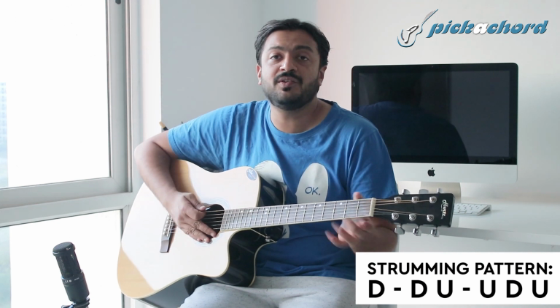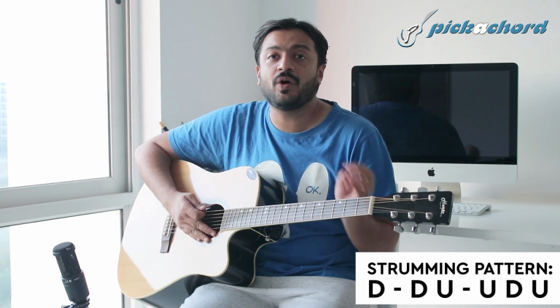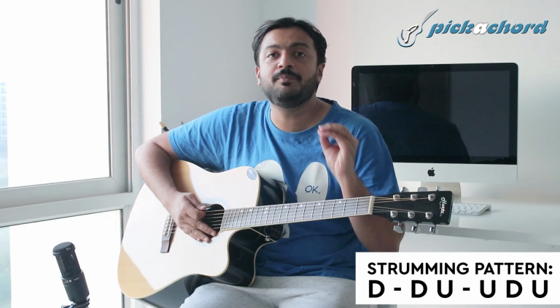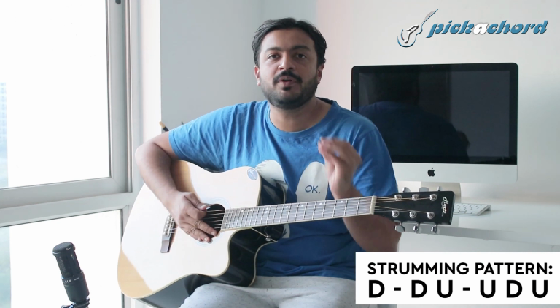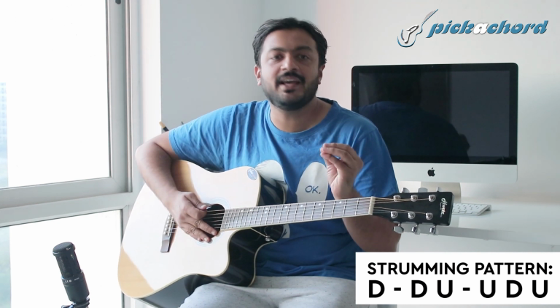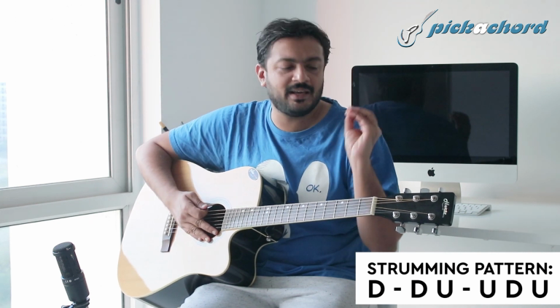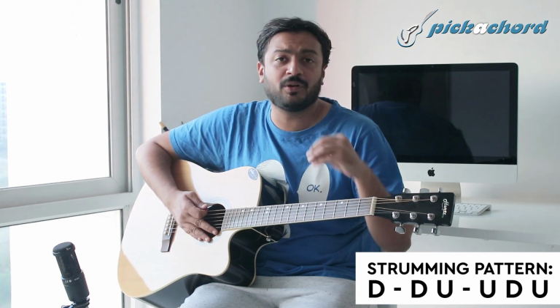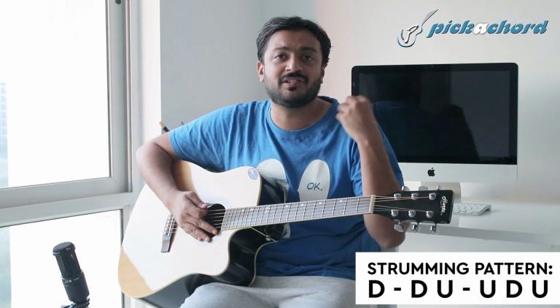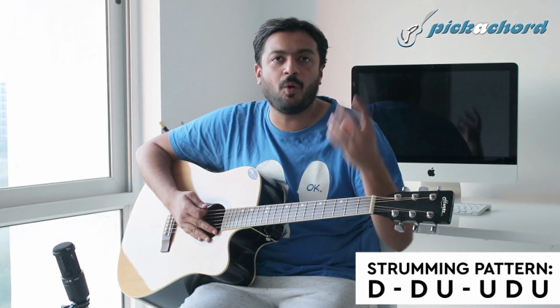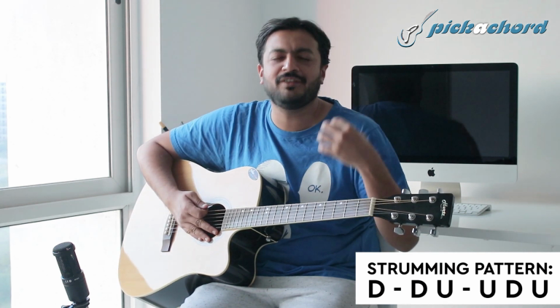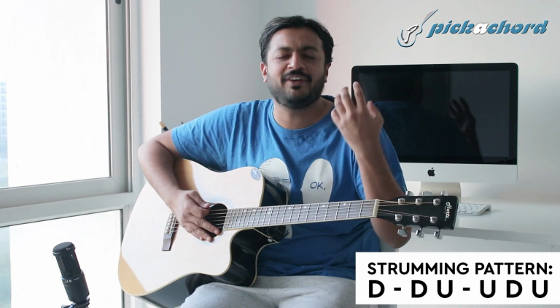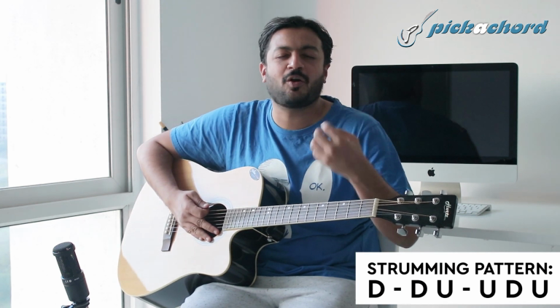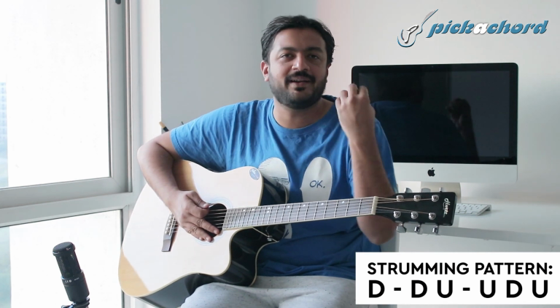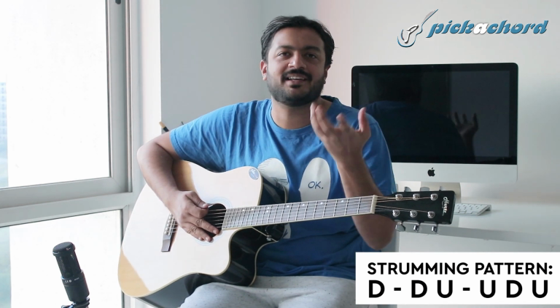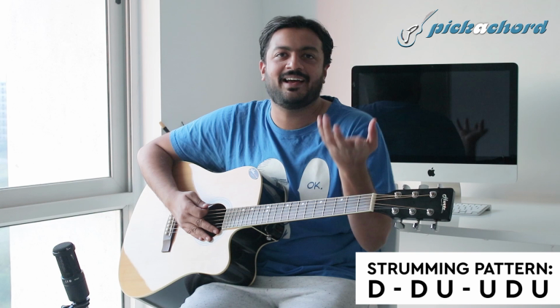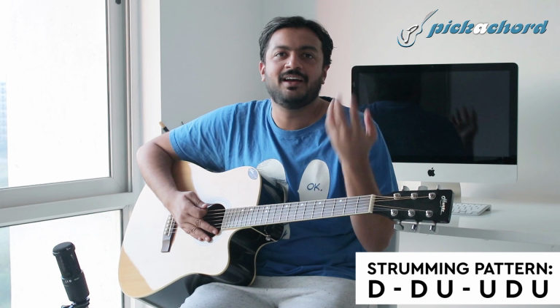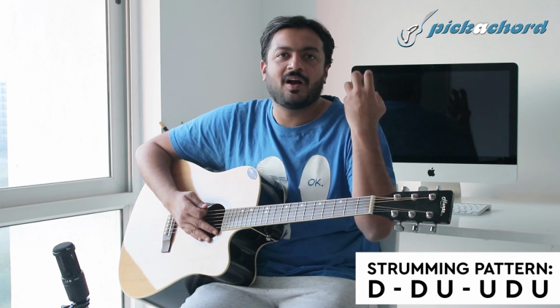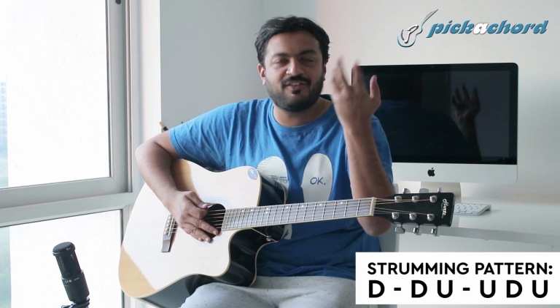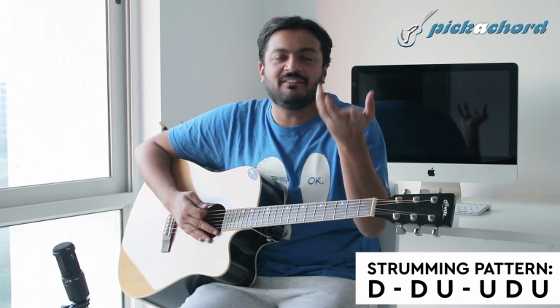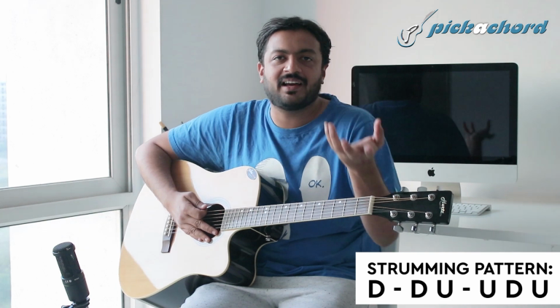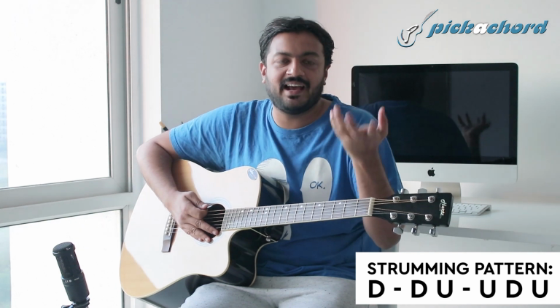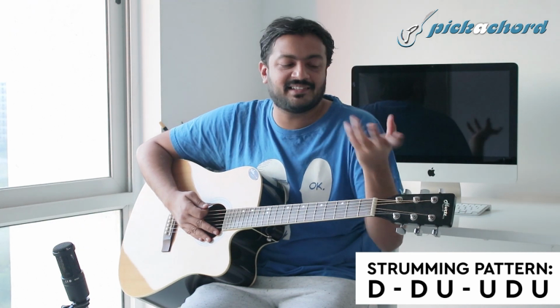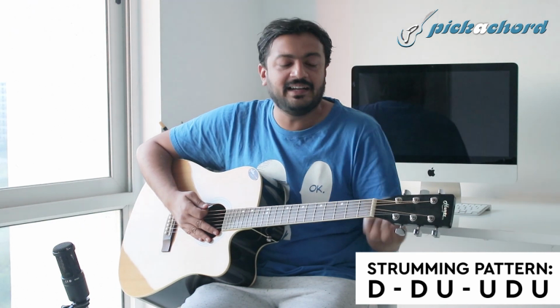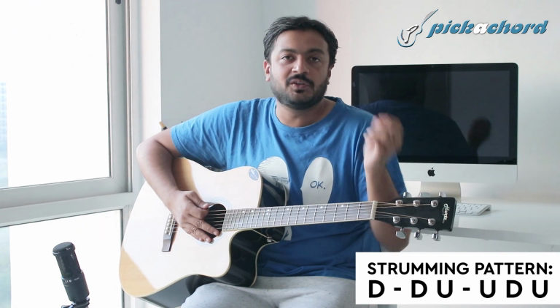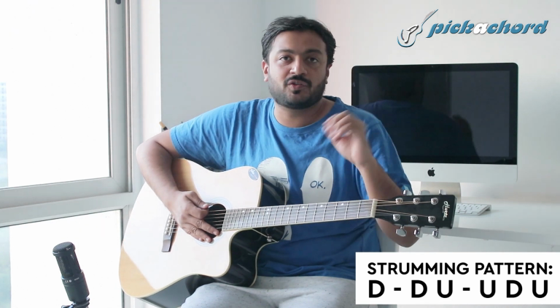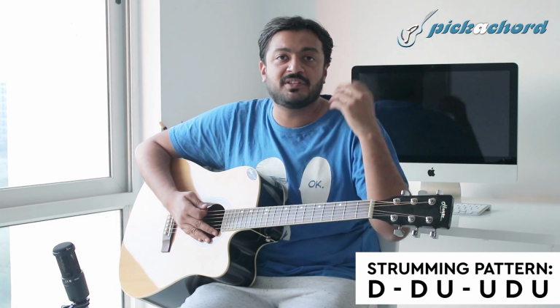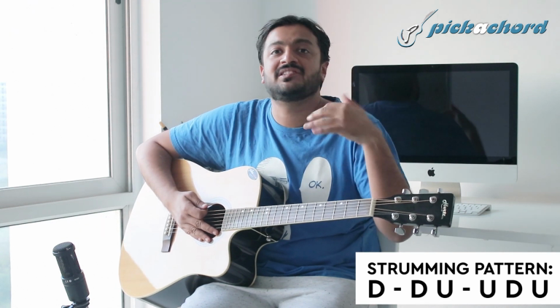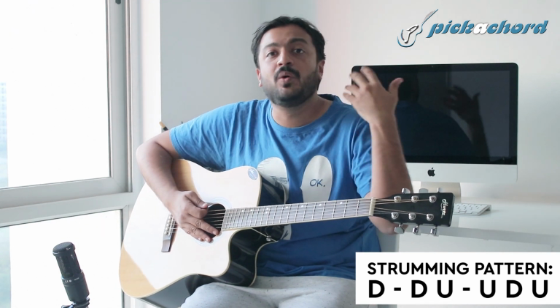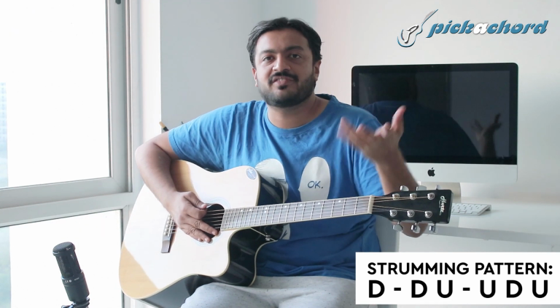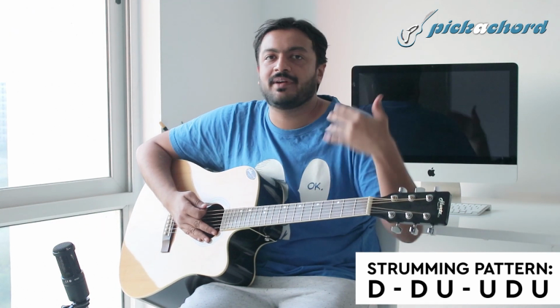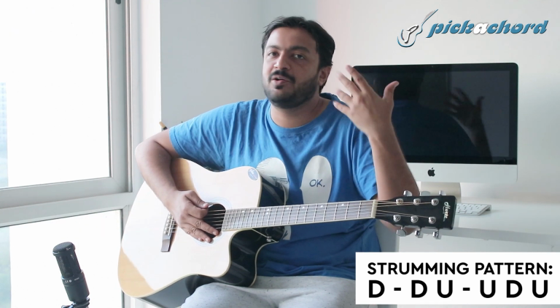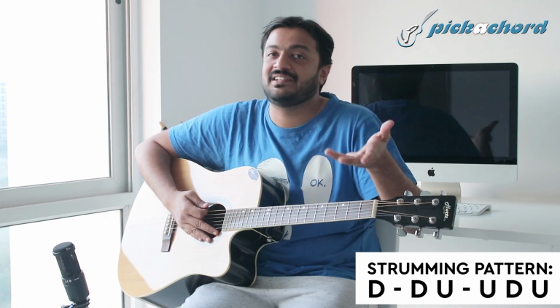This song's beauty is that it has a very slow and romantic feel. It has a lot of feel. As I said, the strumming pattern really suits it.